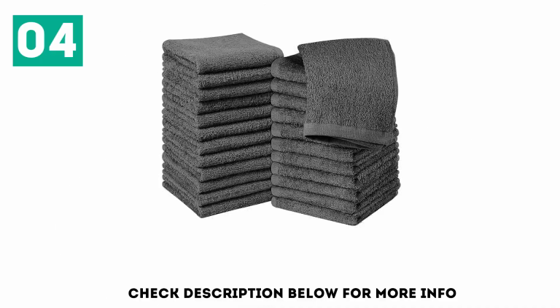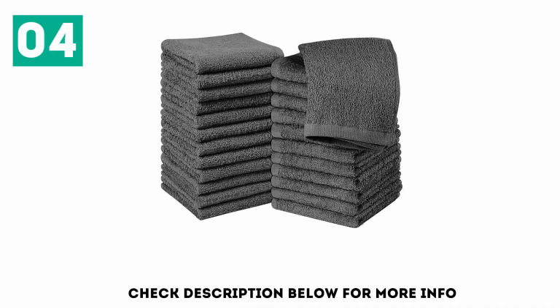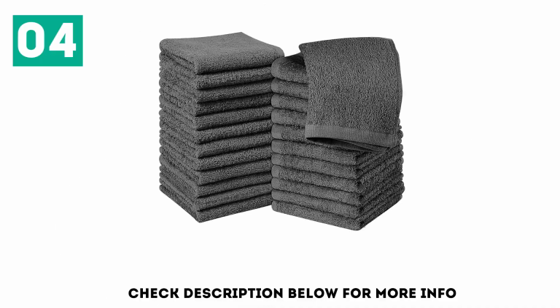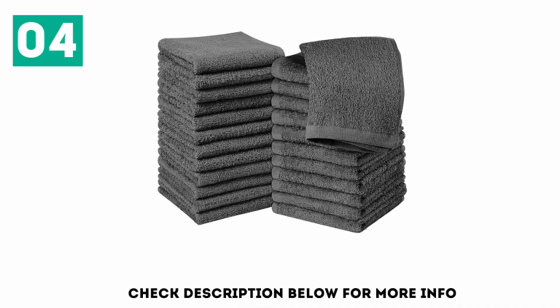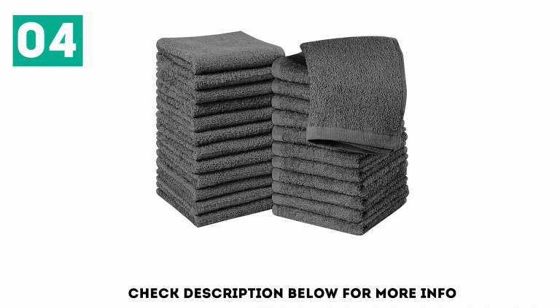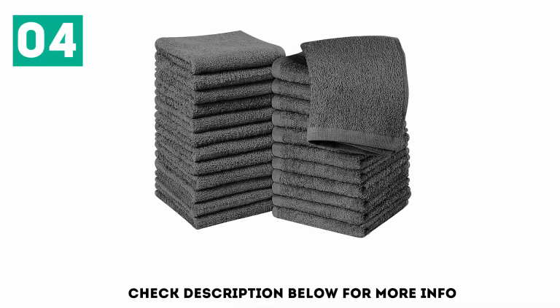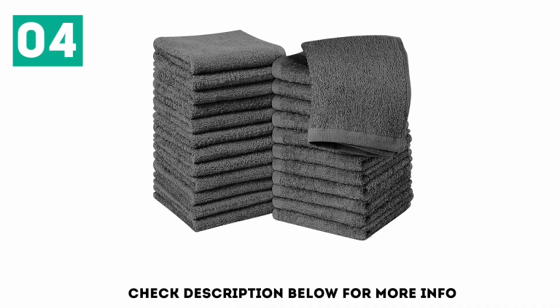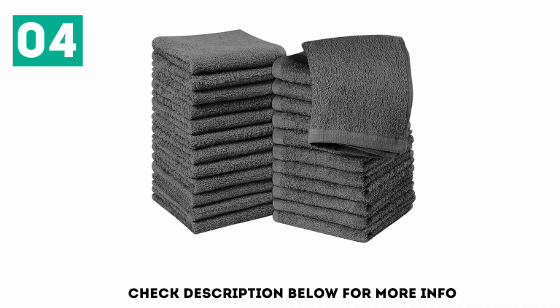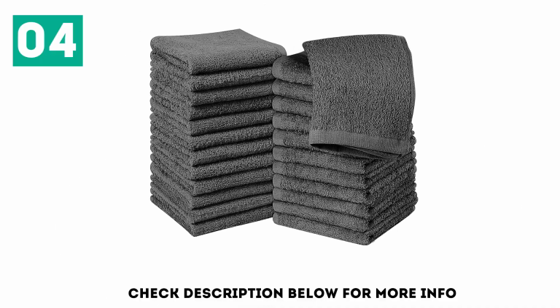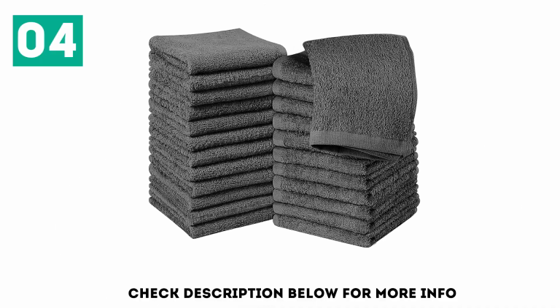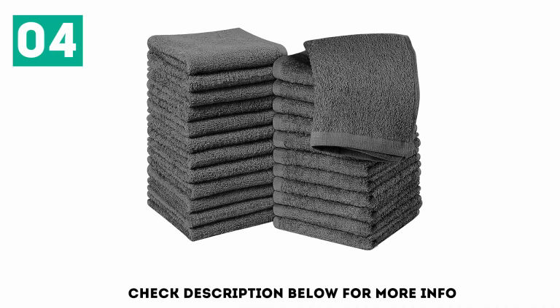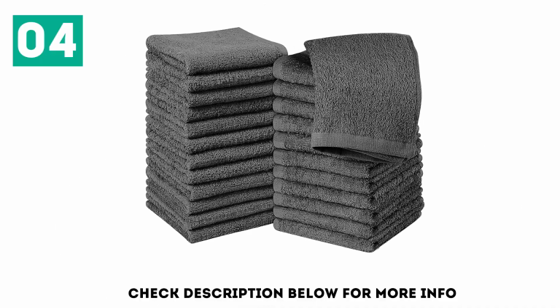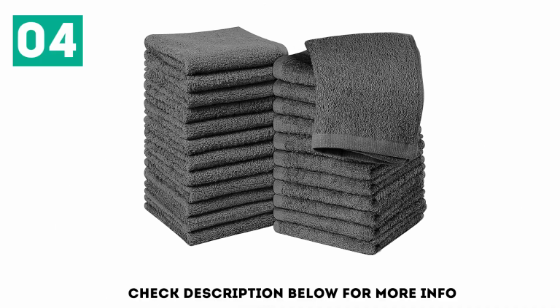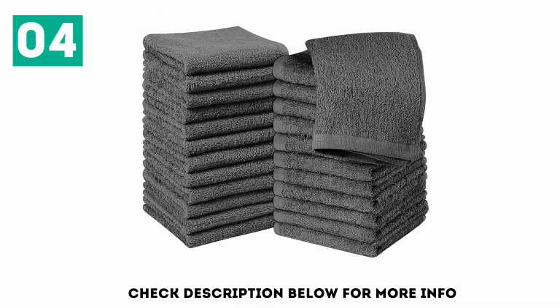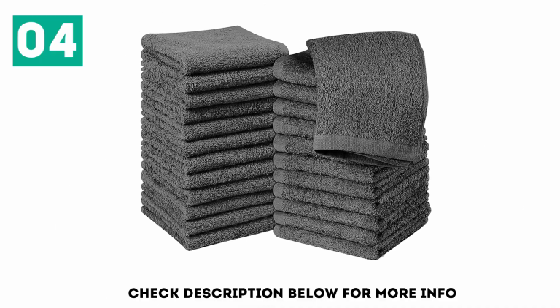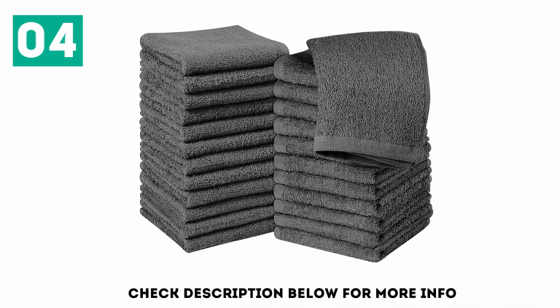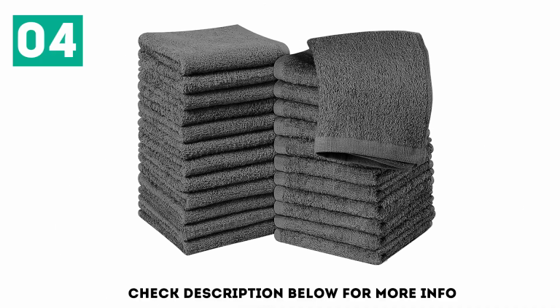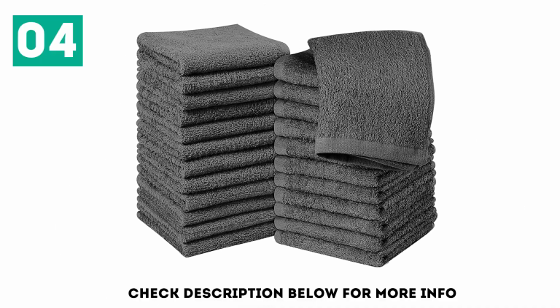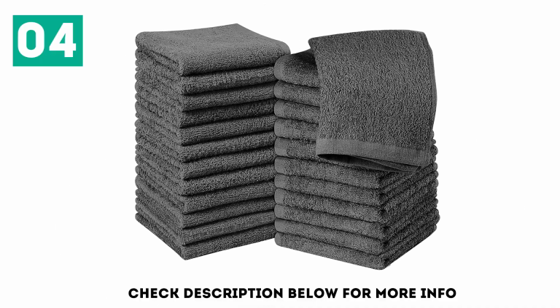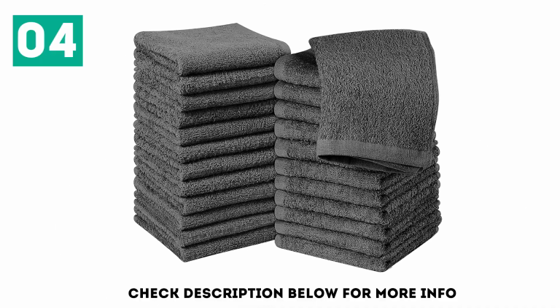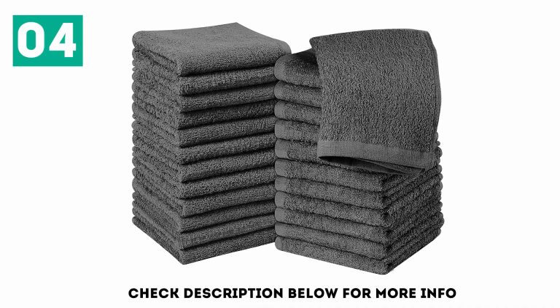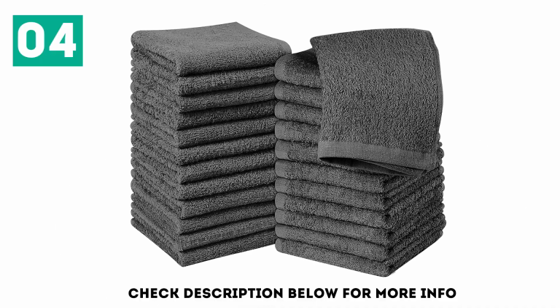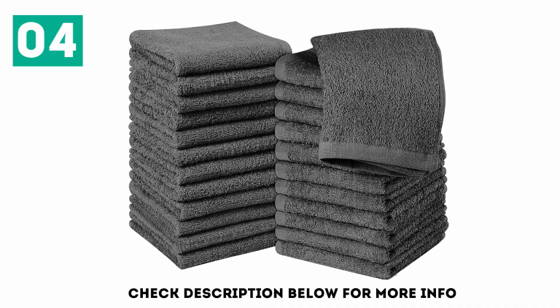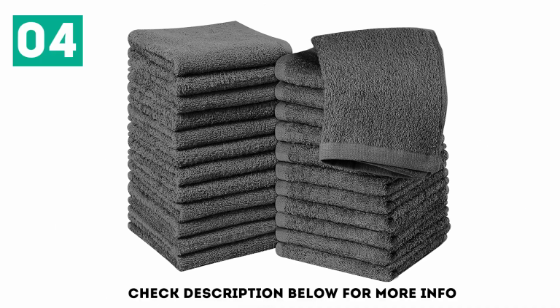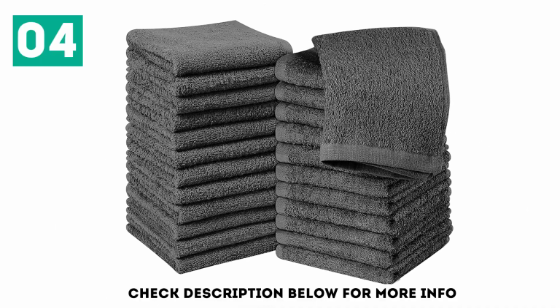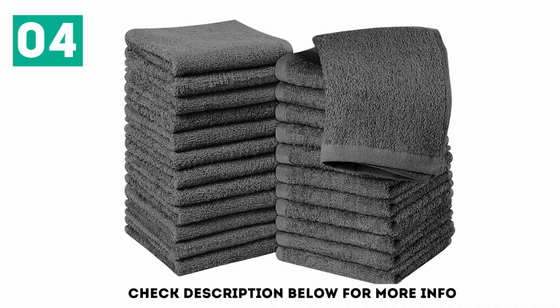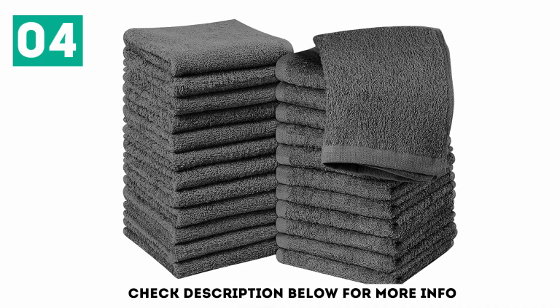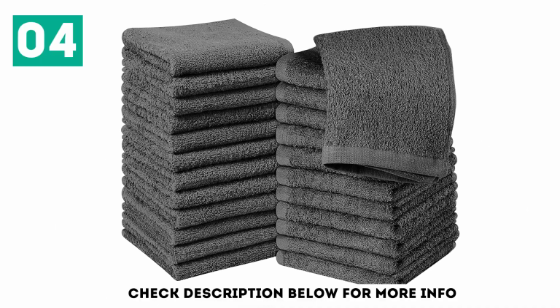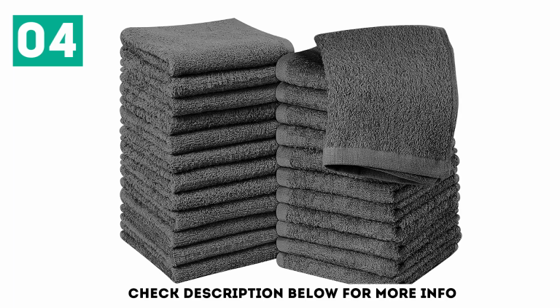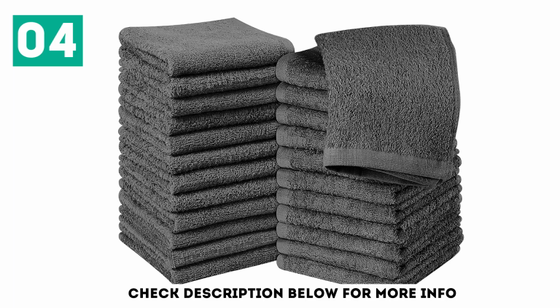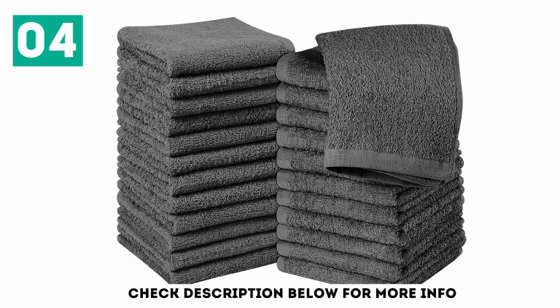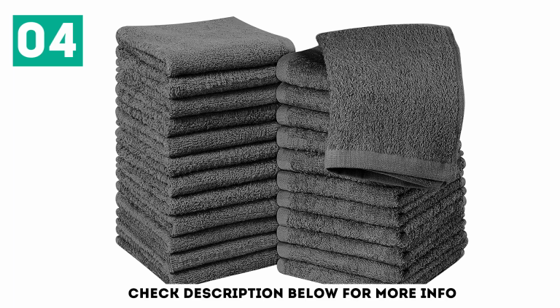Made from 100% ring-spun cotton with double-stitched hems, you don't have to worry about them unraveling.